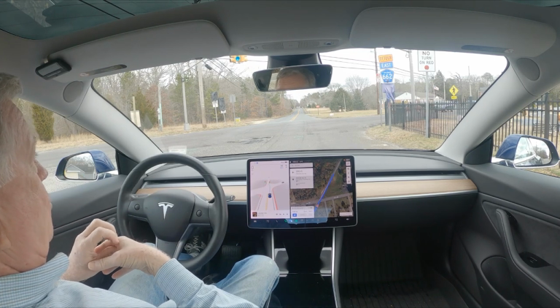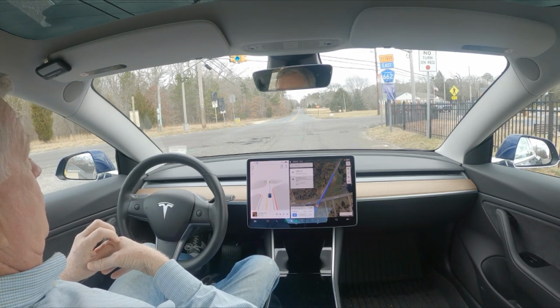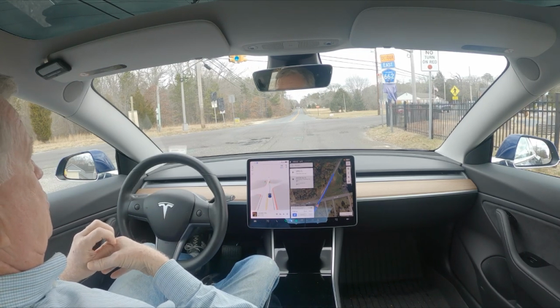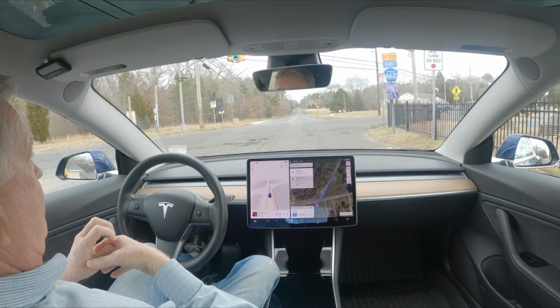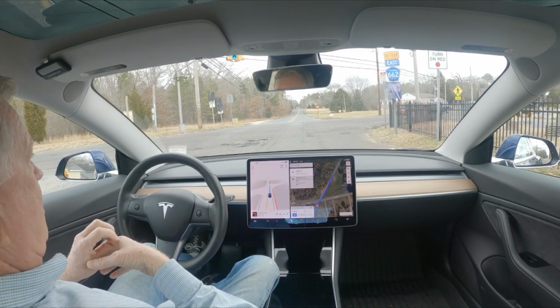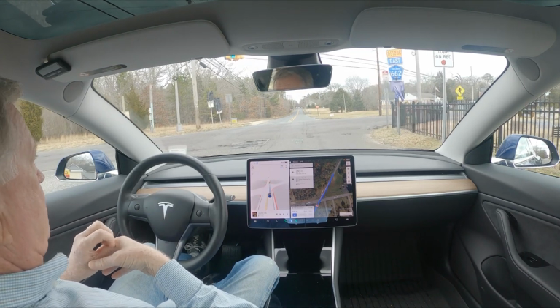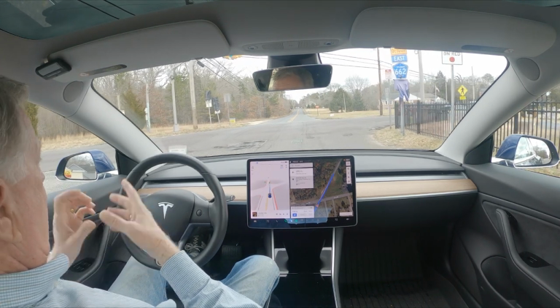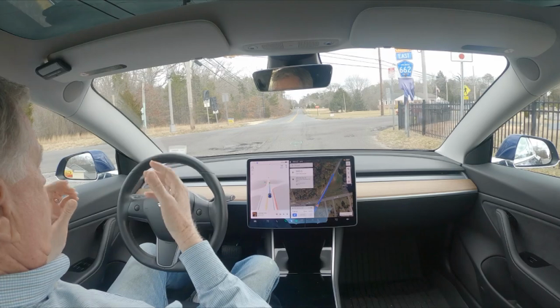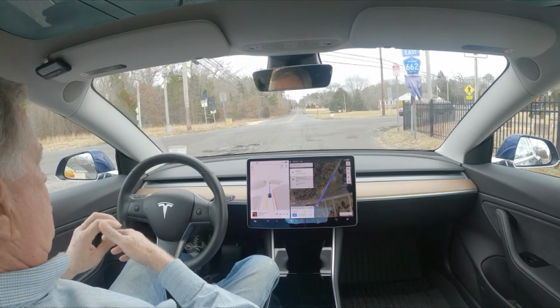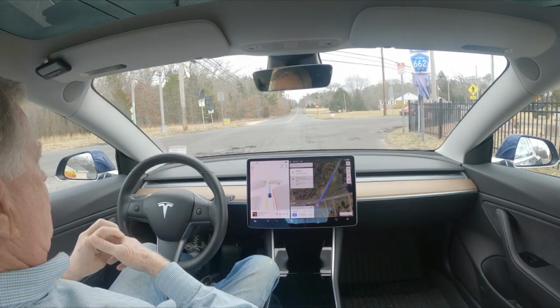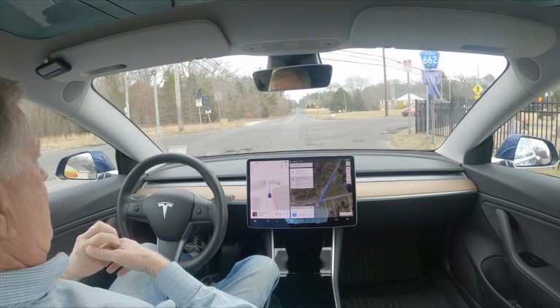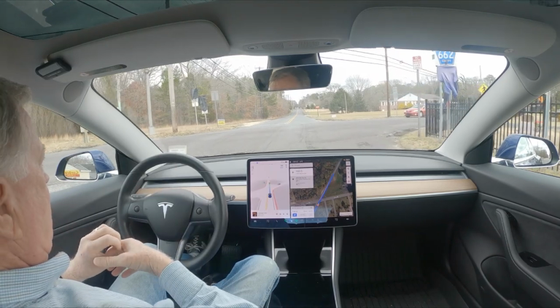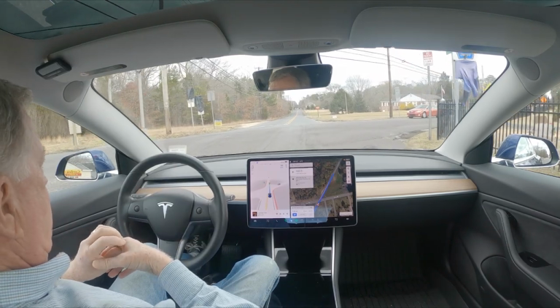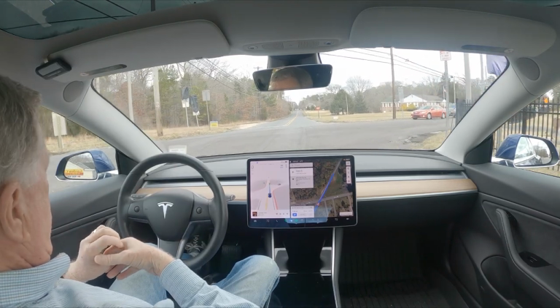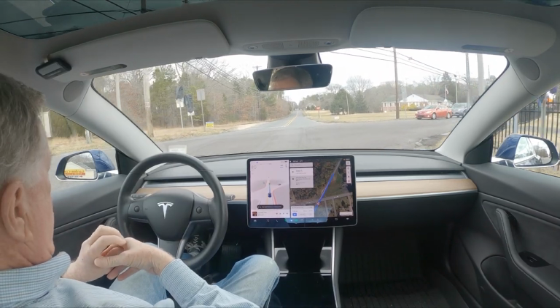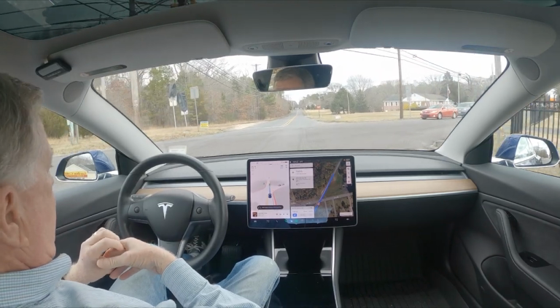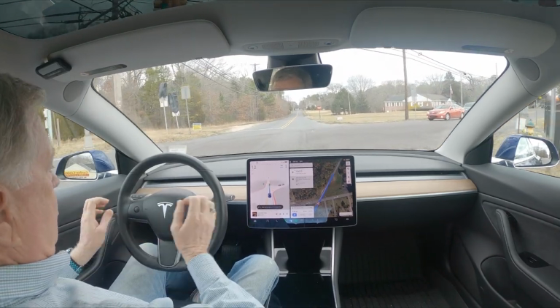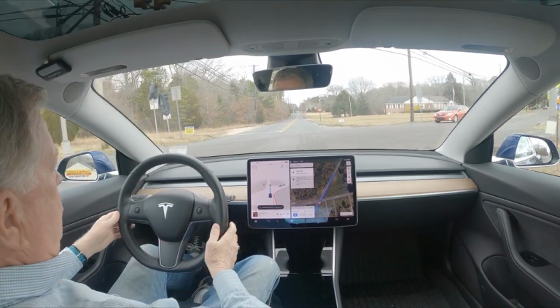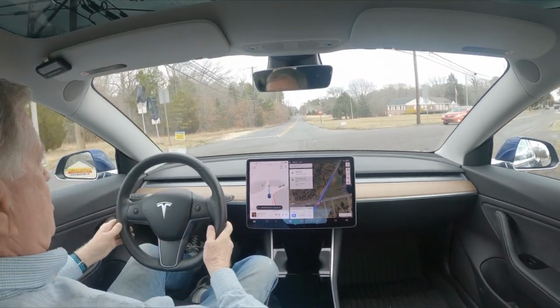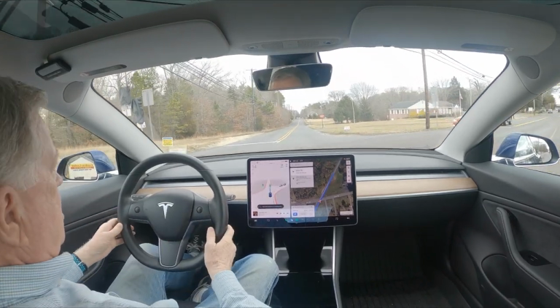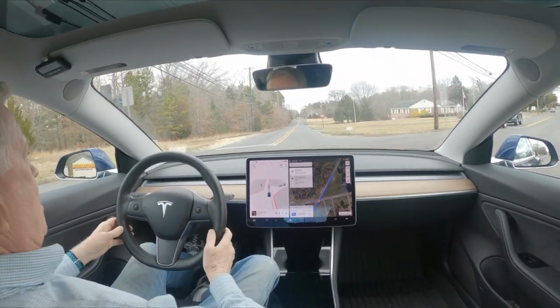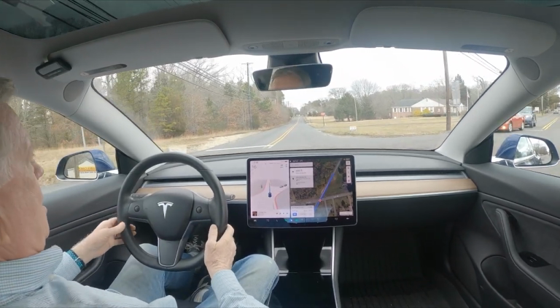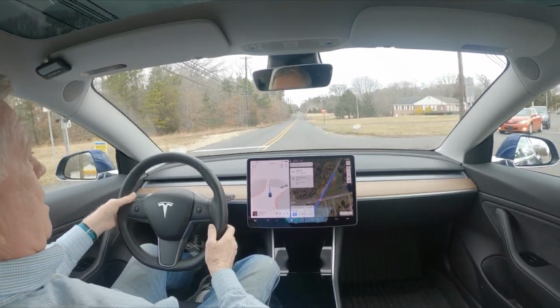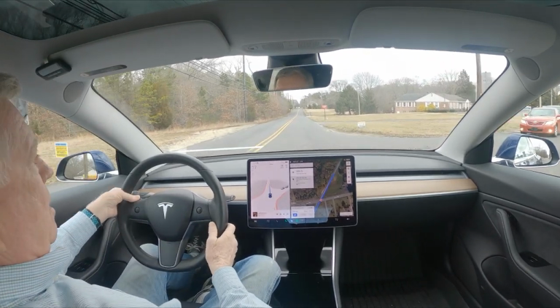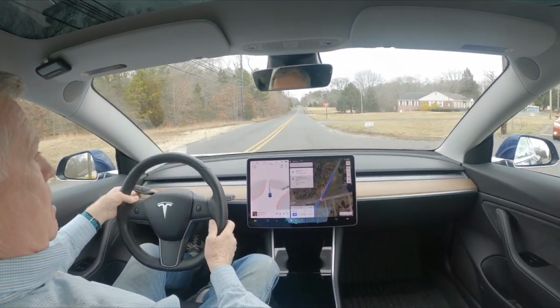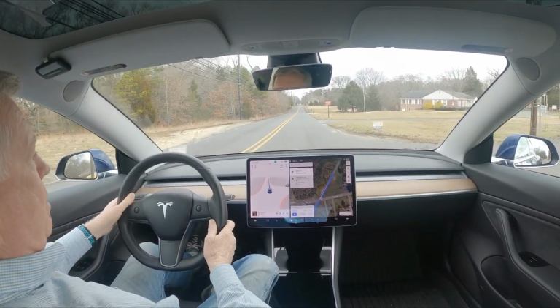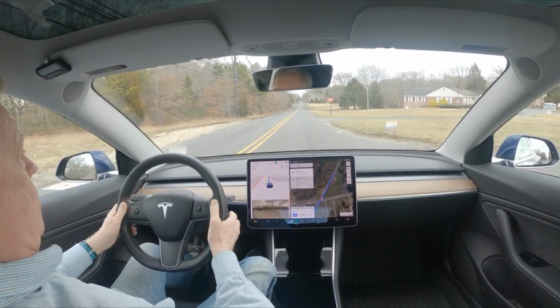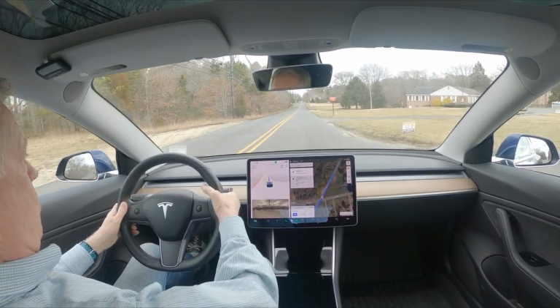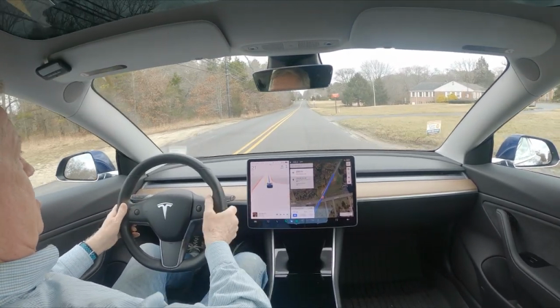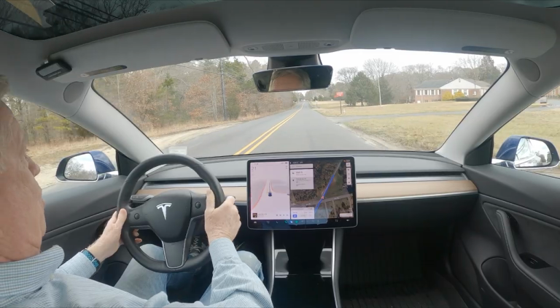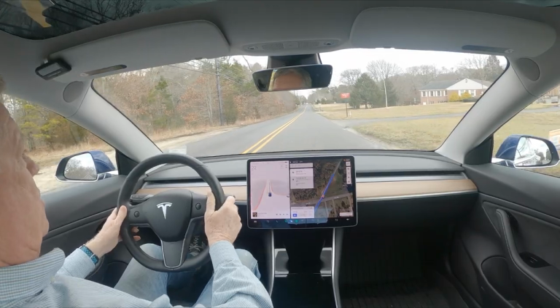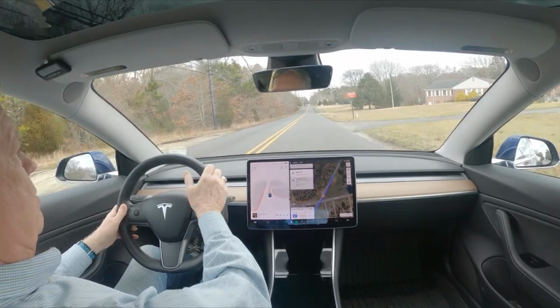The light just turned green and it's going through, which is what it's supposed to do.